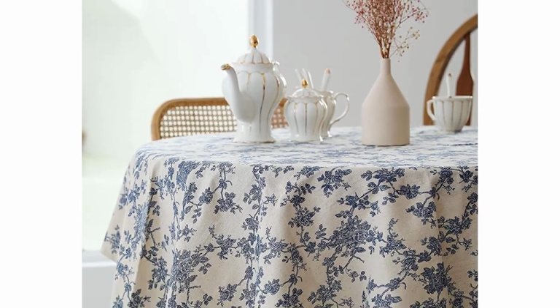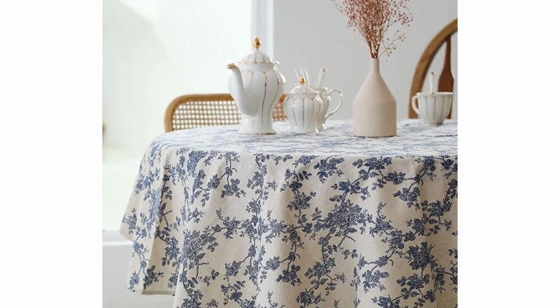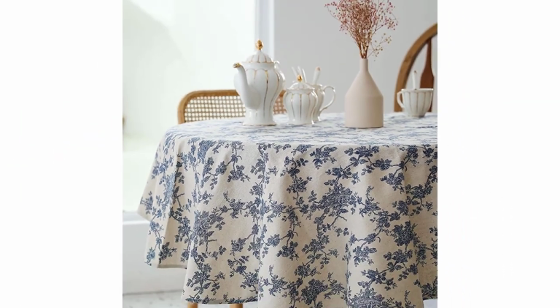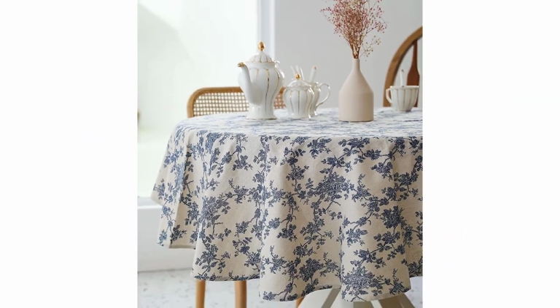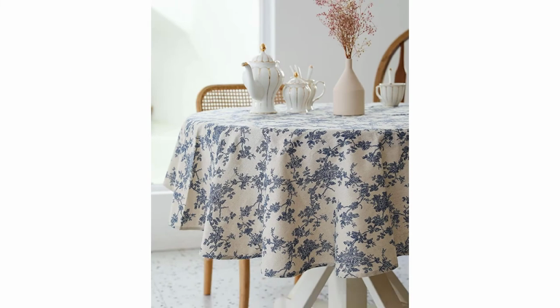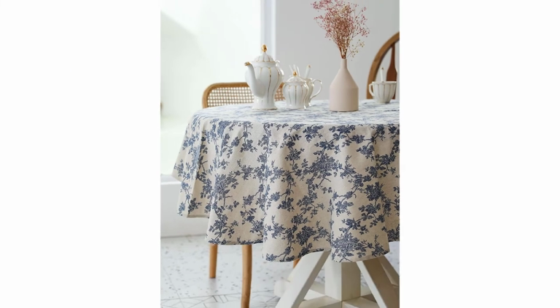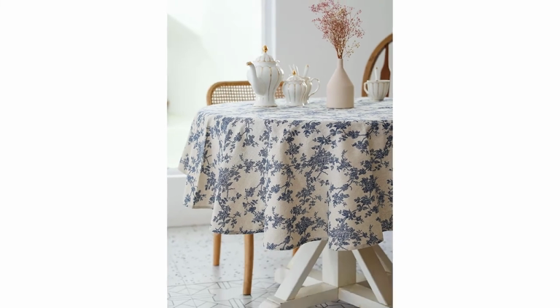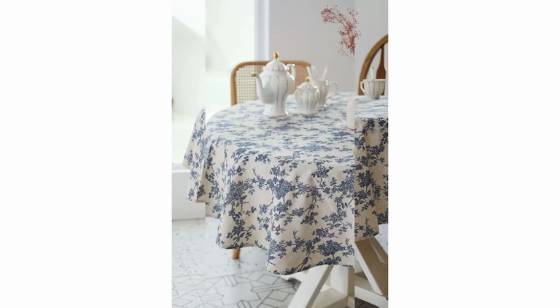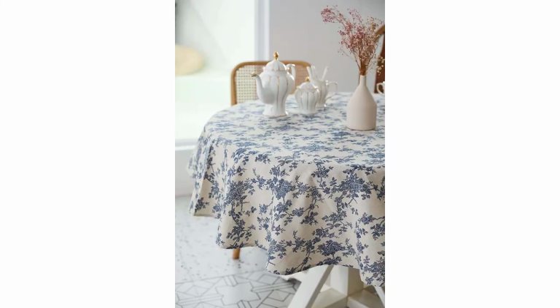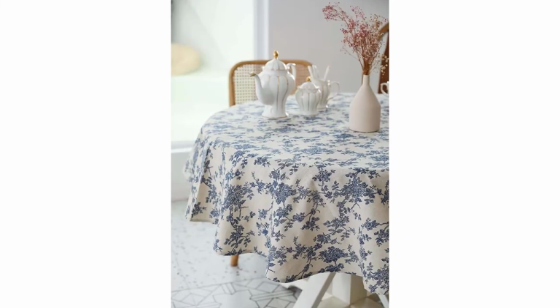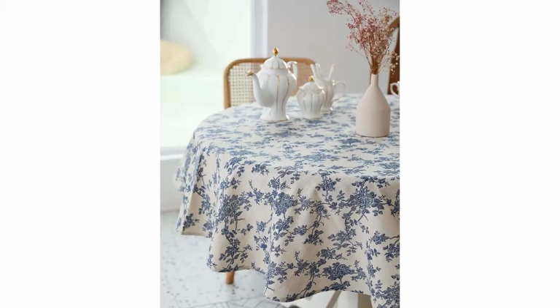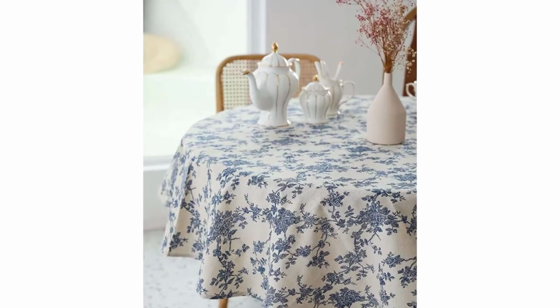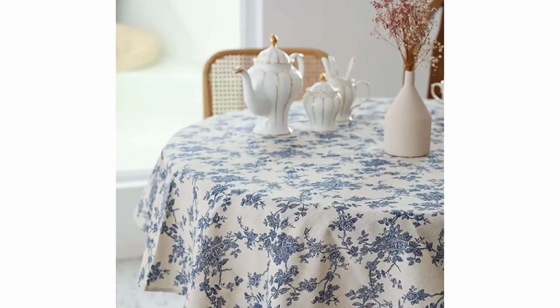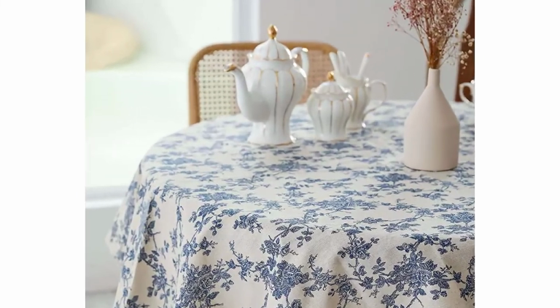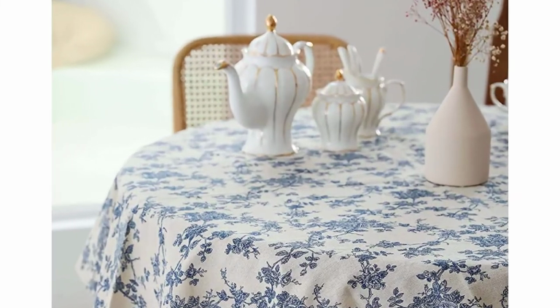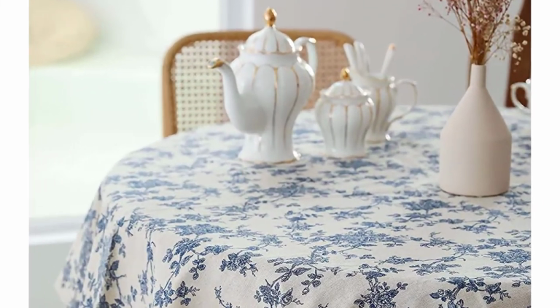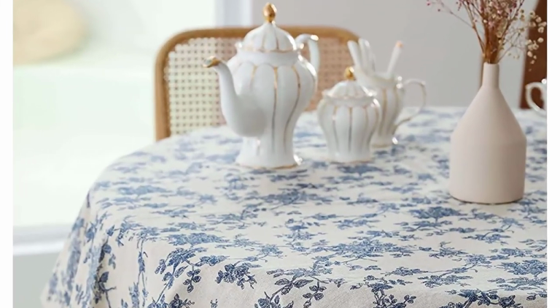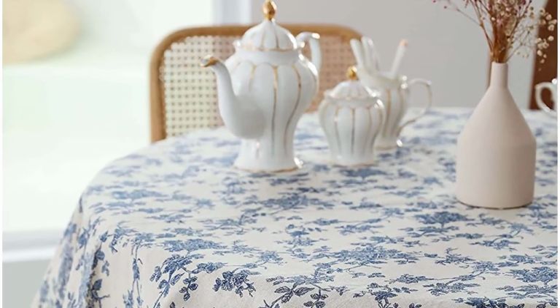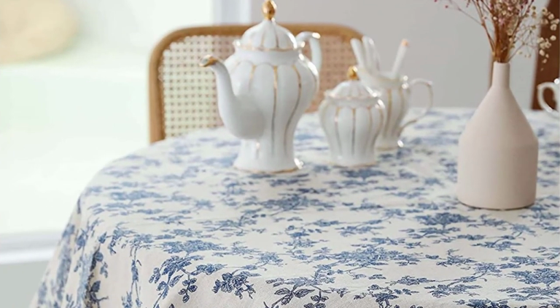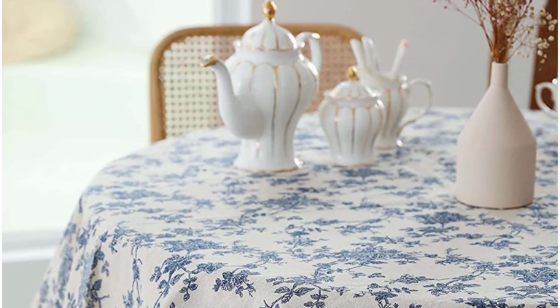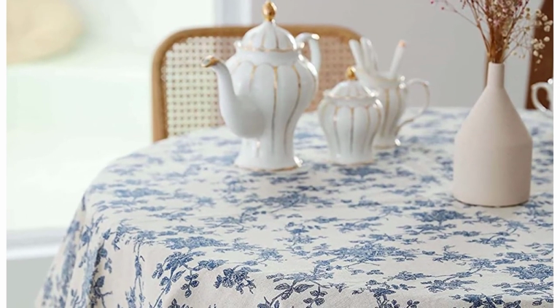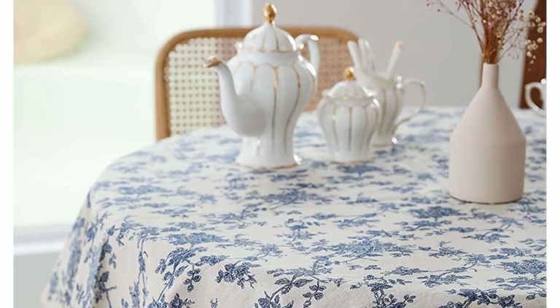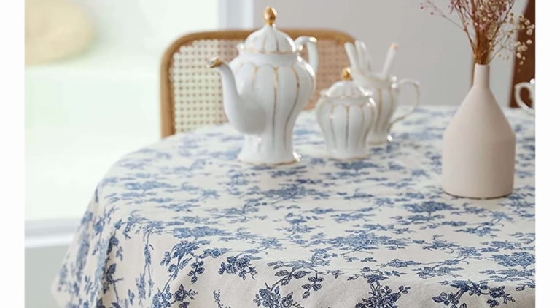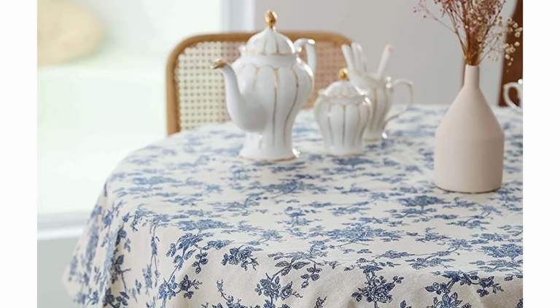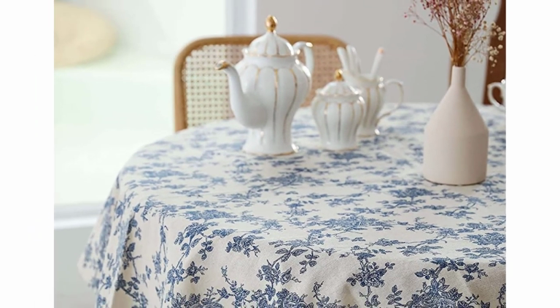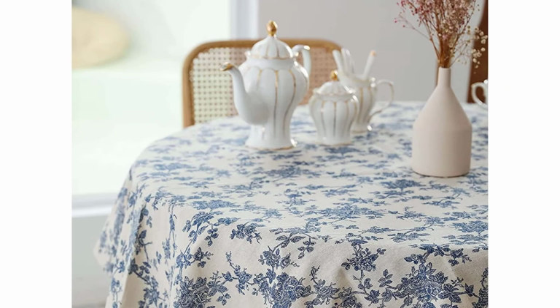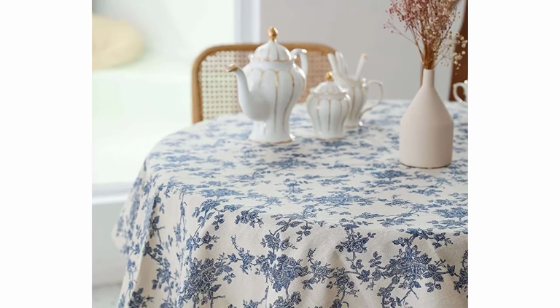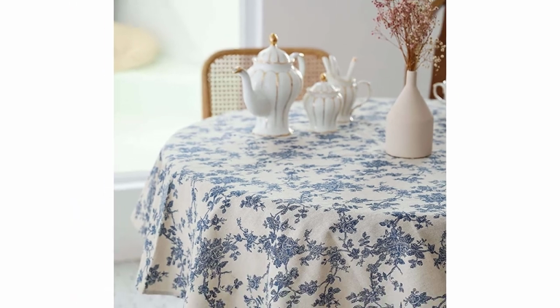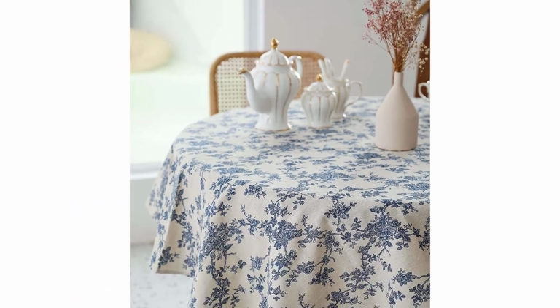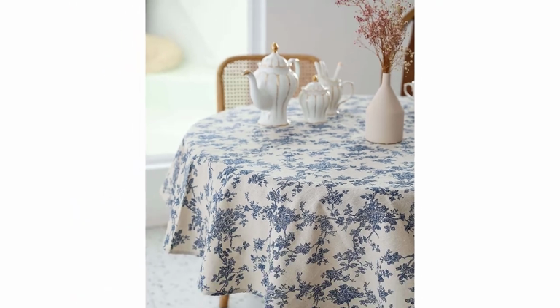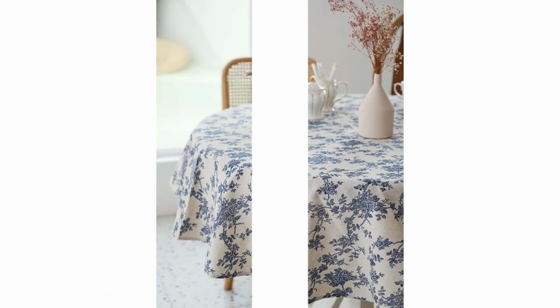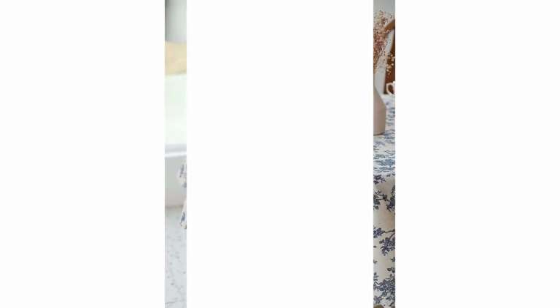For table protection, with this tablecloth your dining table will not easily get dirty from oil and sauce, and it prevents your table from scratches and bumps.